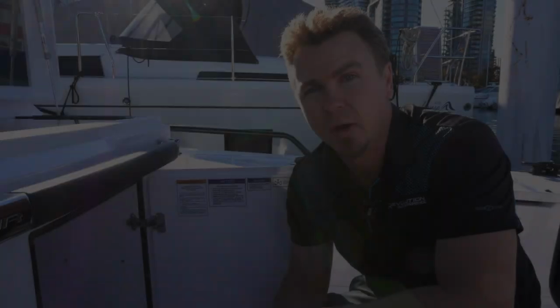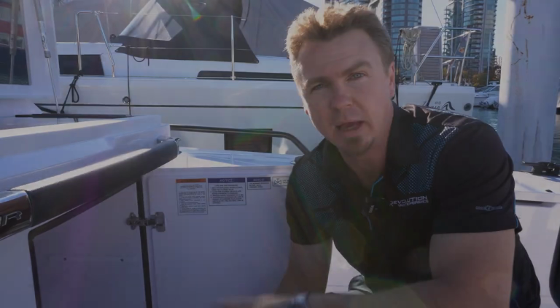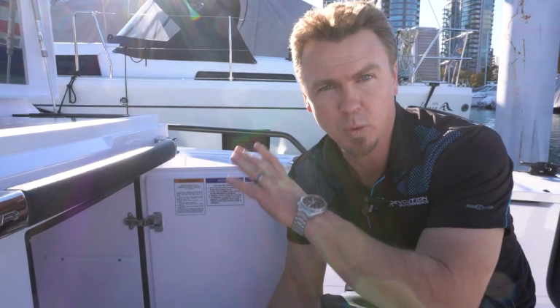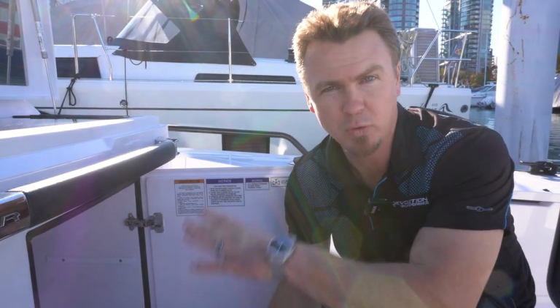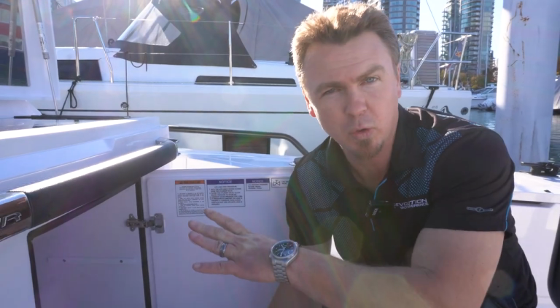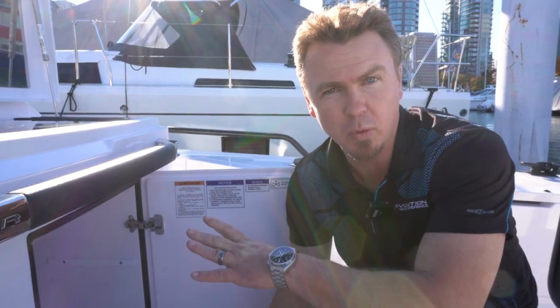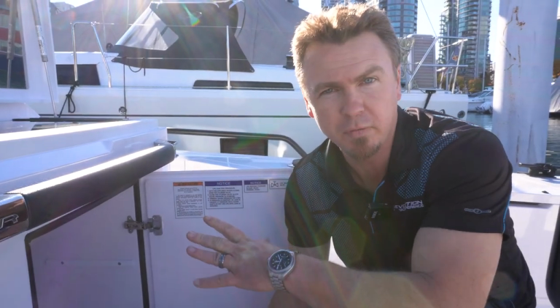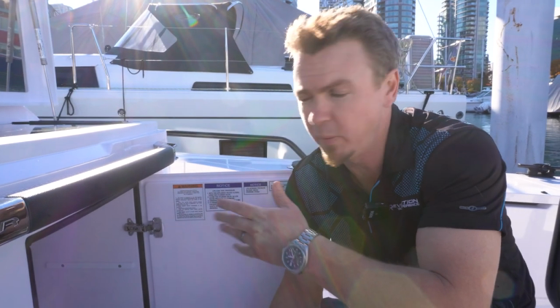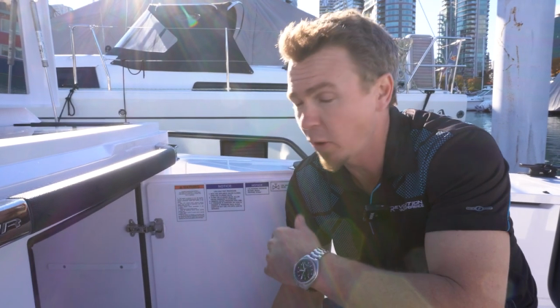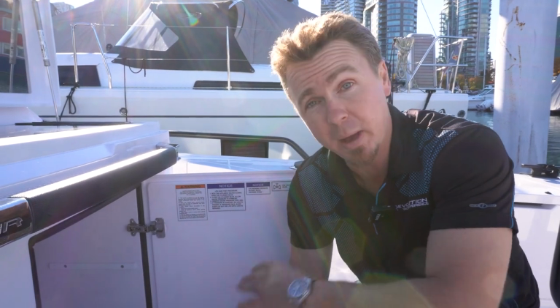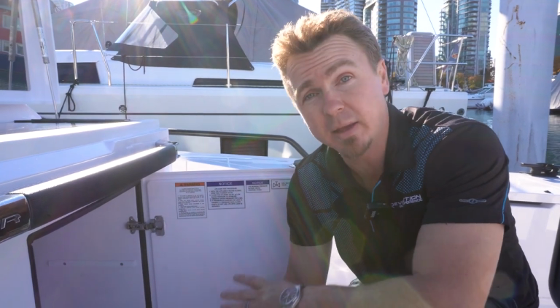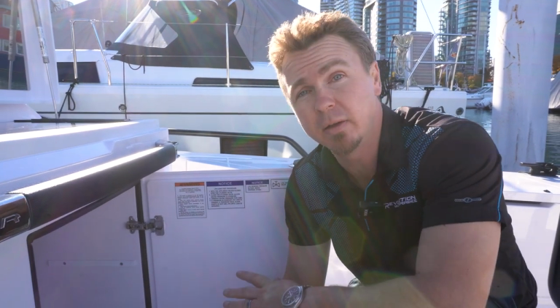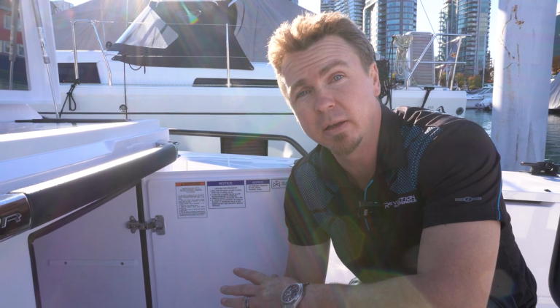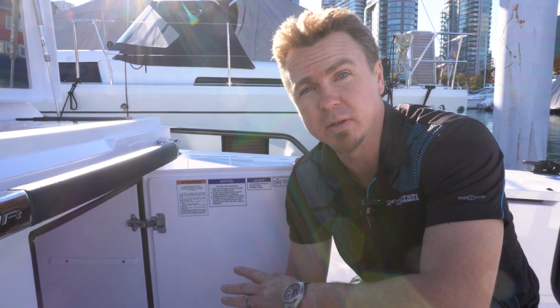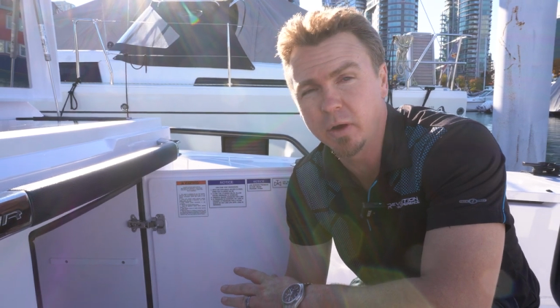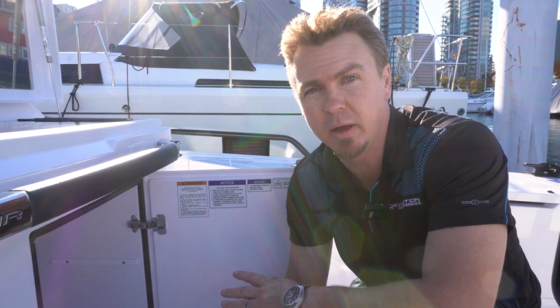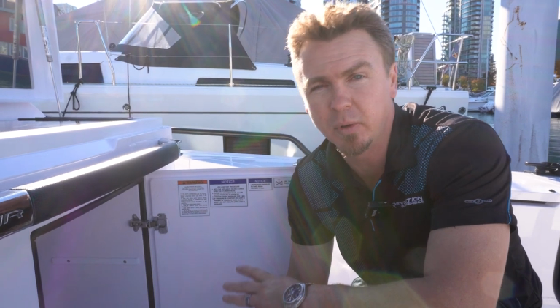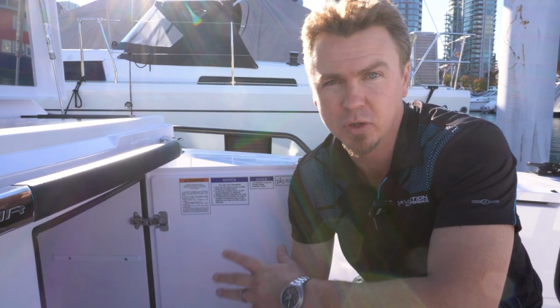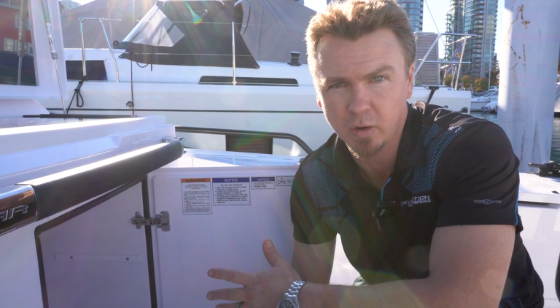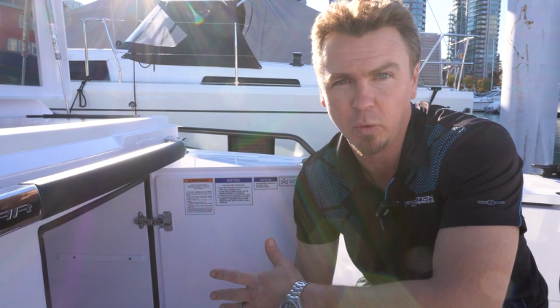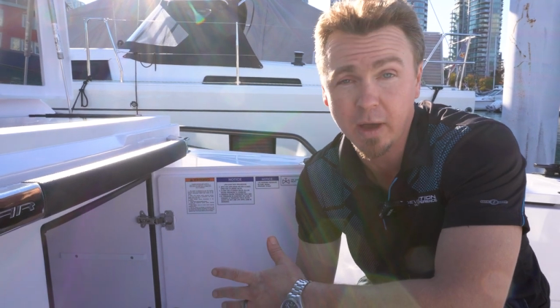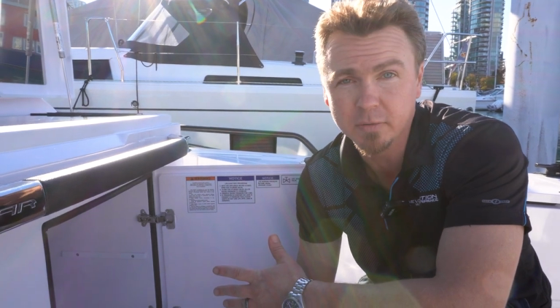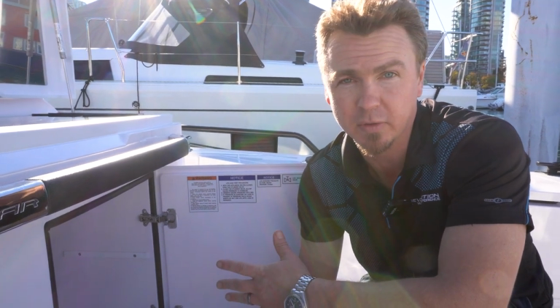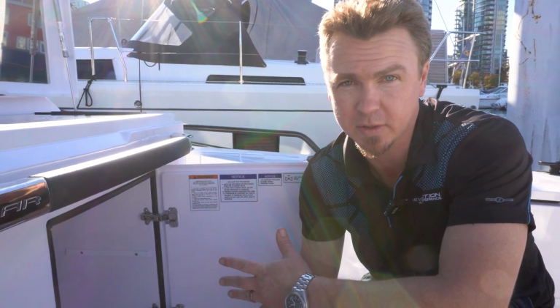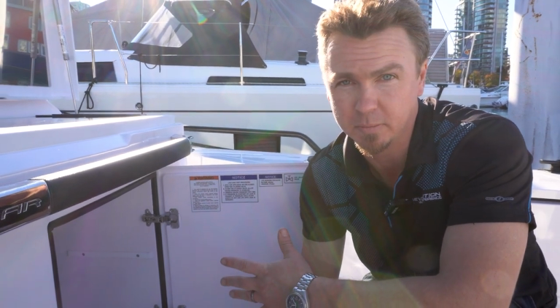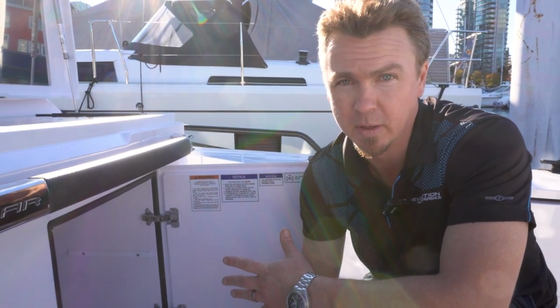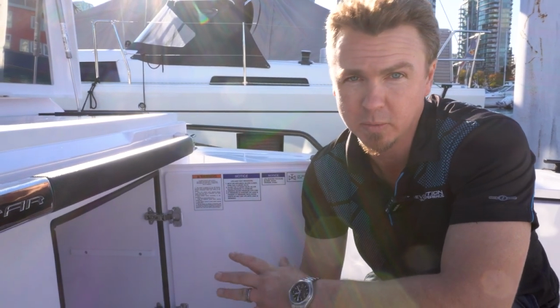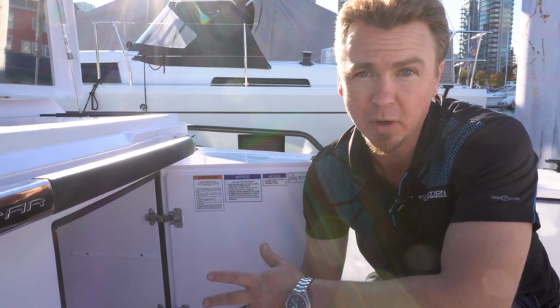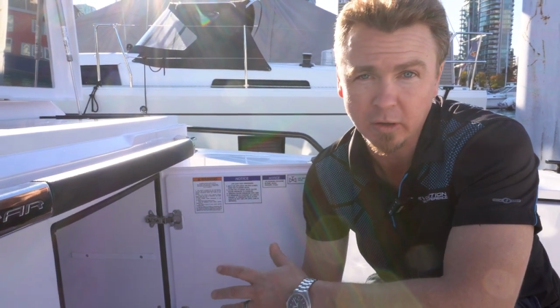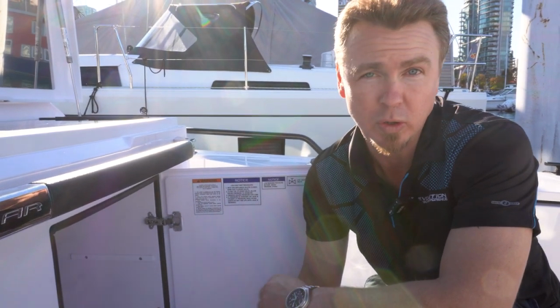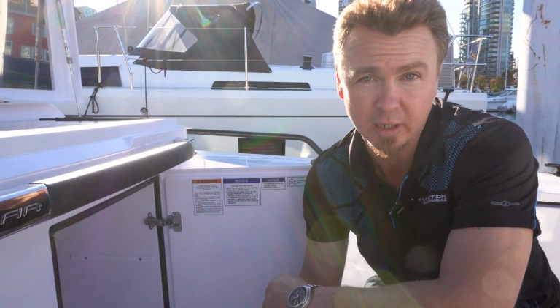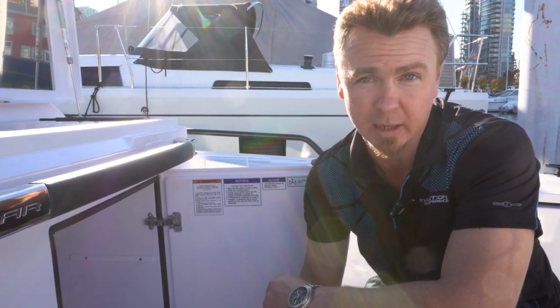We've turned the cooker off and now we're going to go back down into the locker to shut off all the valves for the propane system, since we don't intend on using it again.